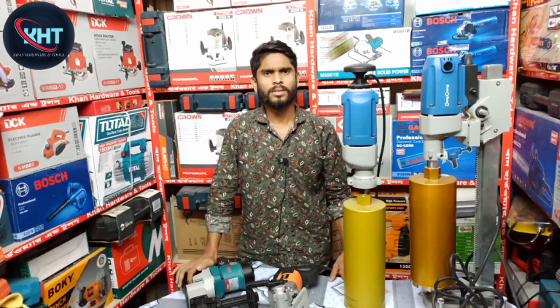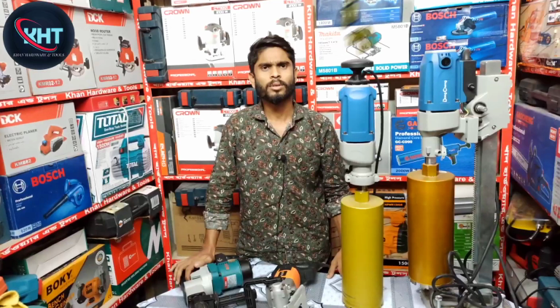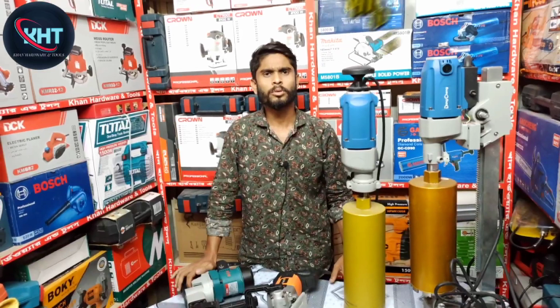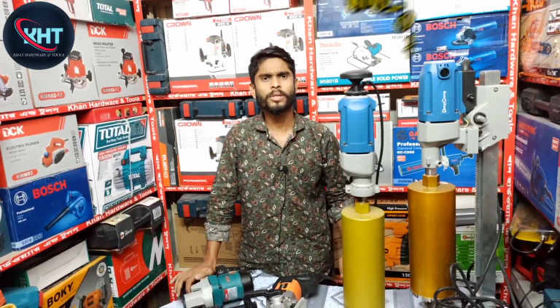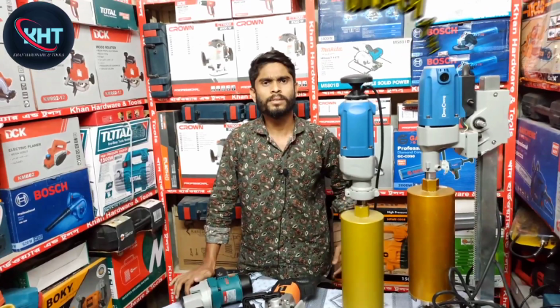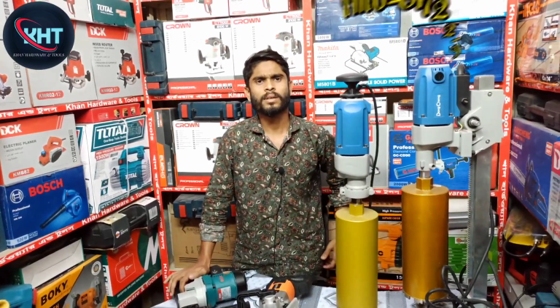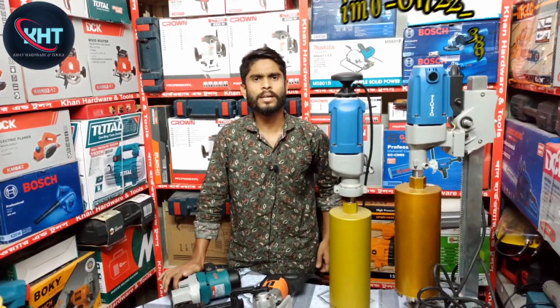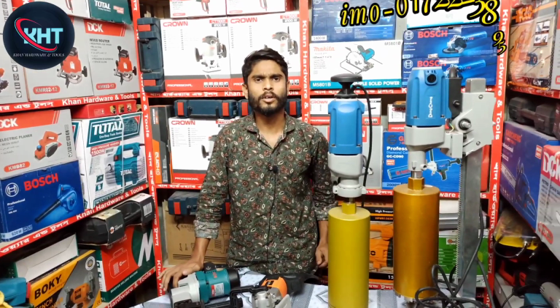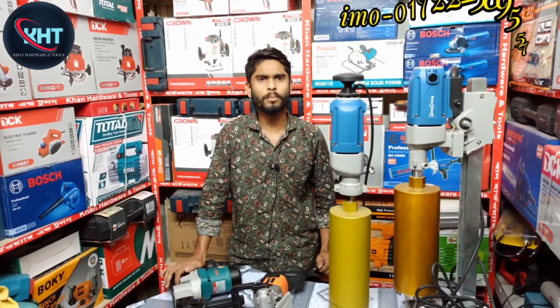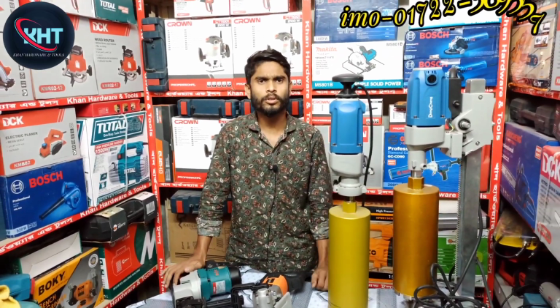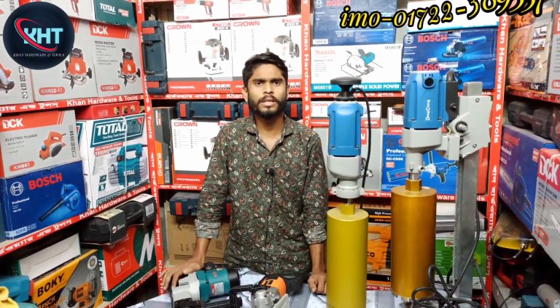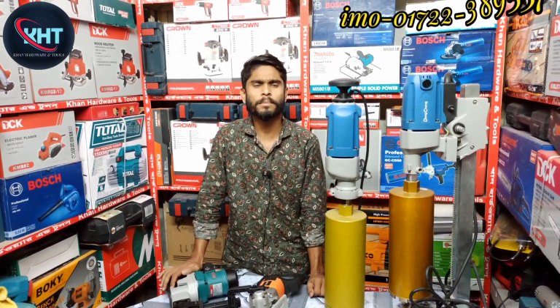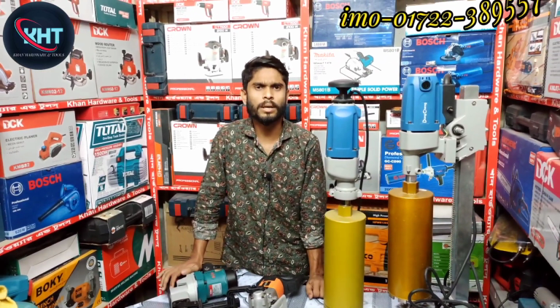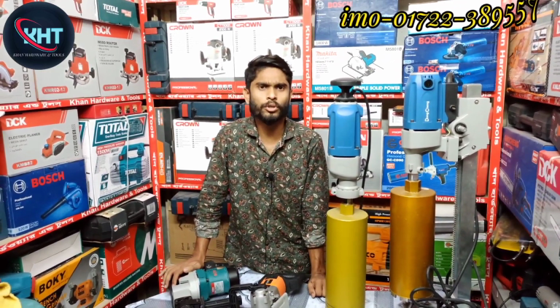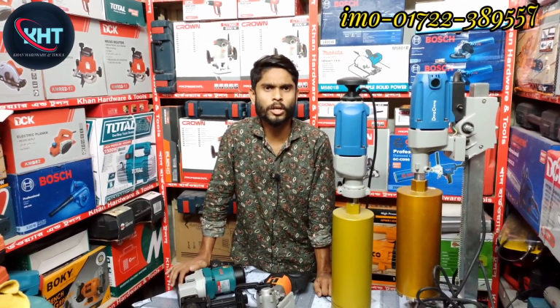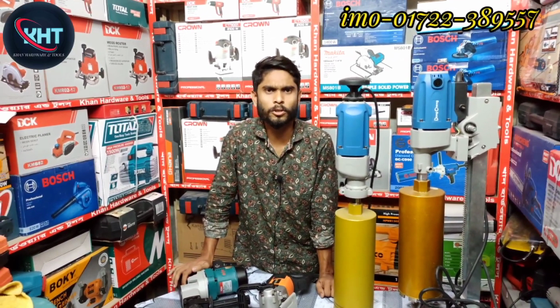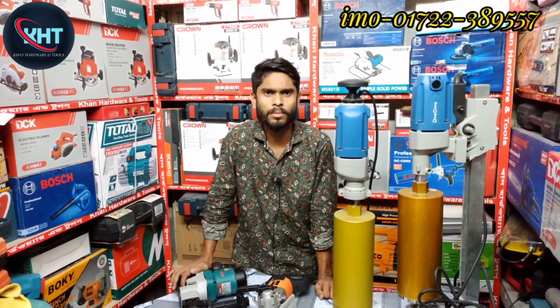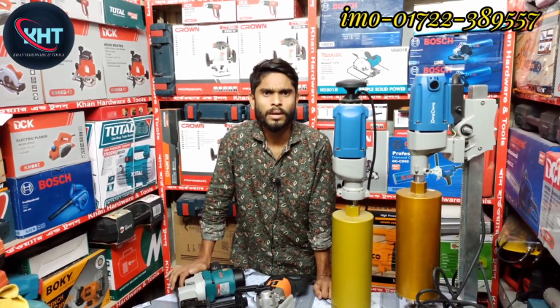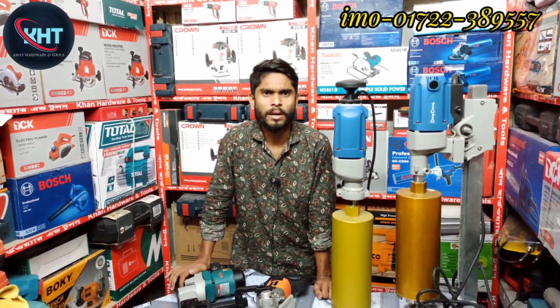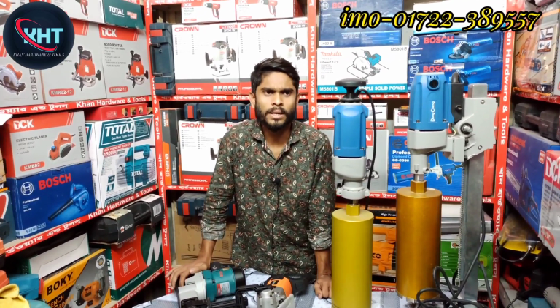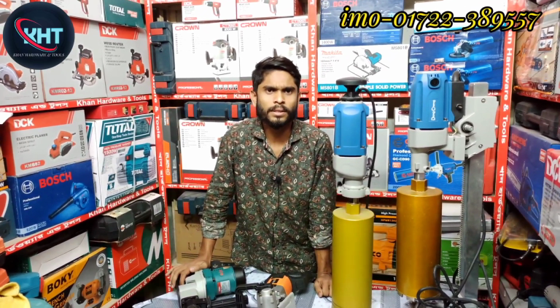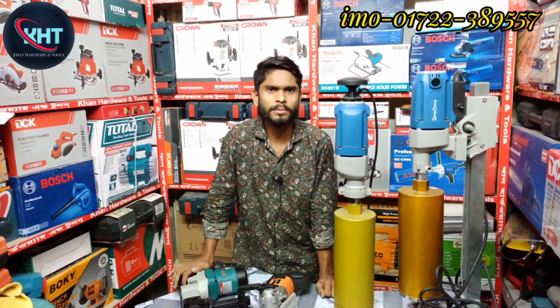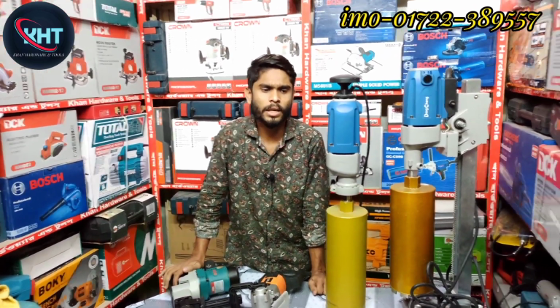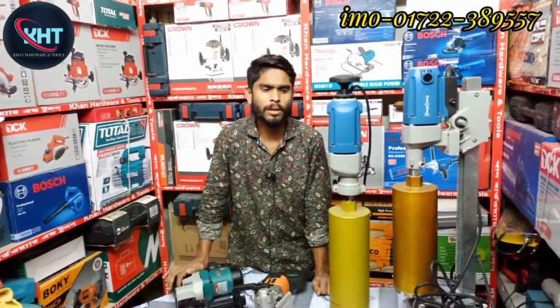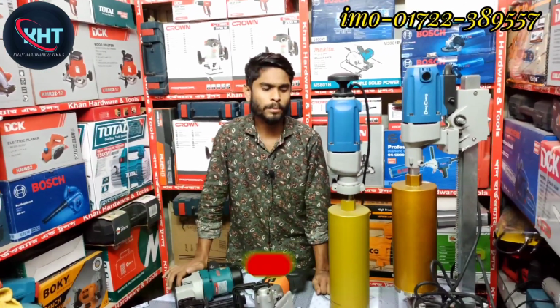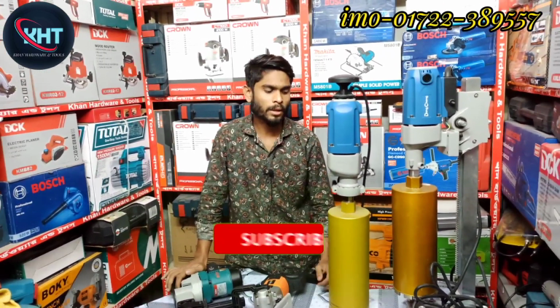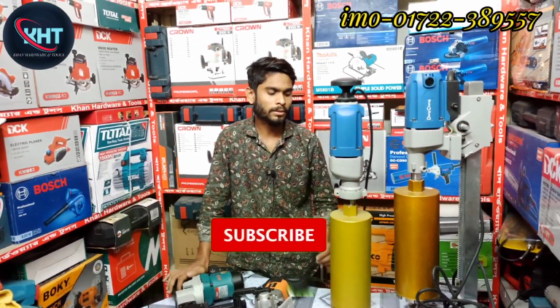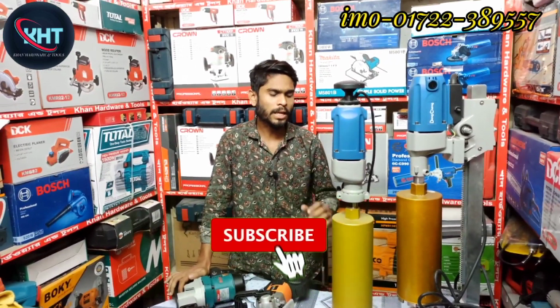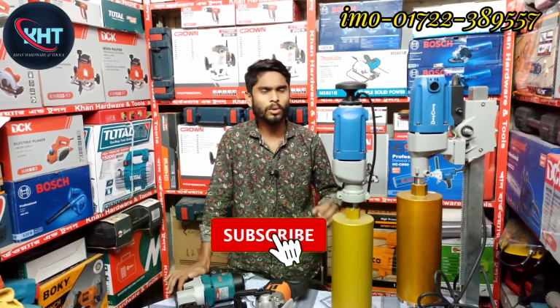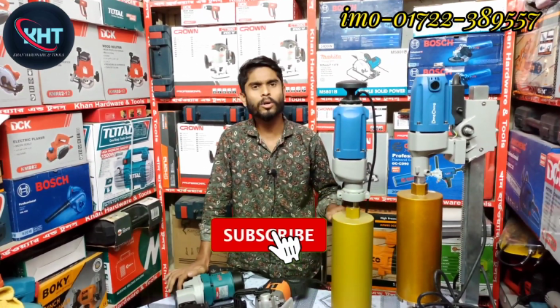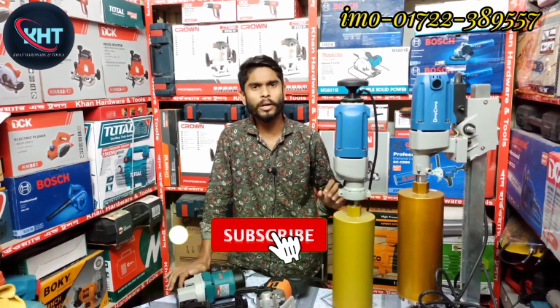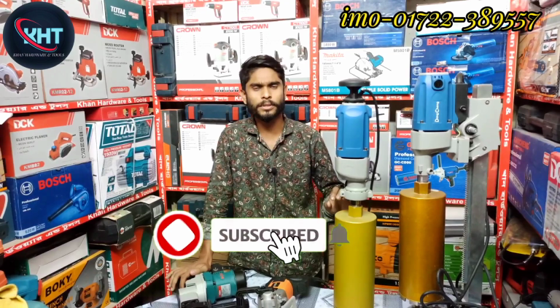Assalamualaikum. I'm going to show you how to make a cool machine.